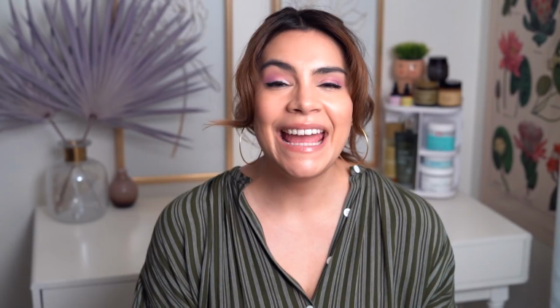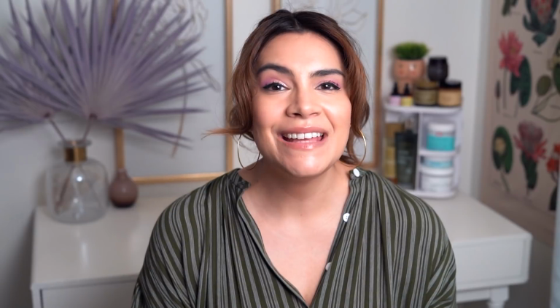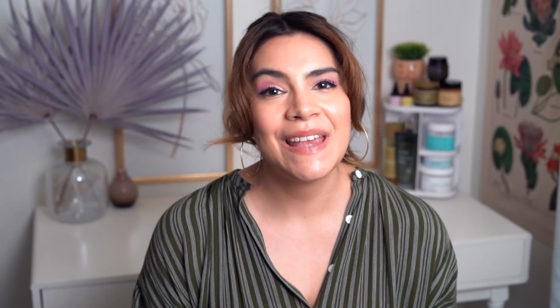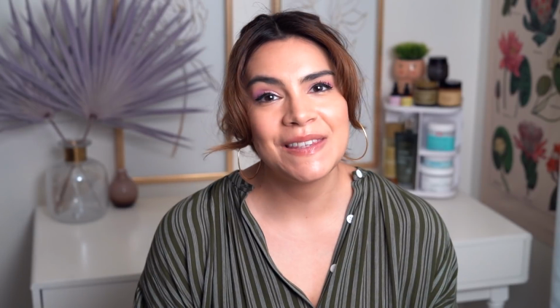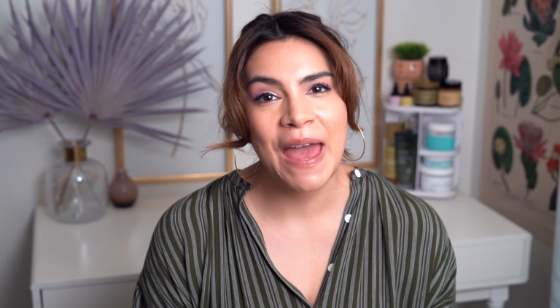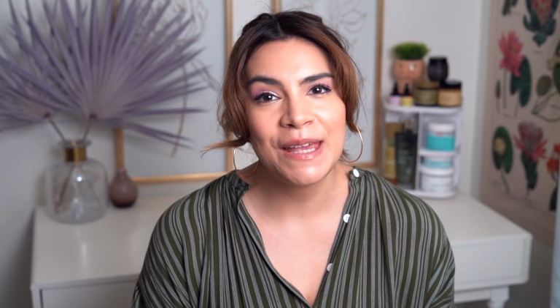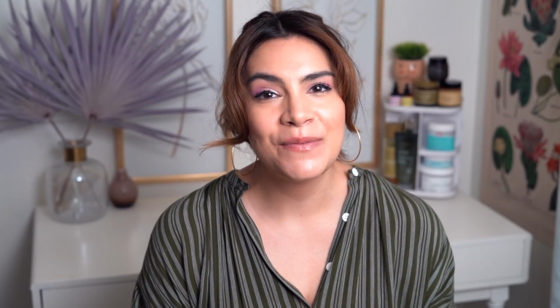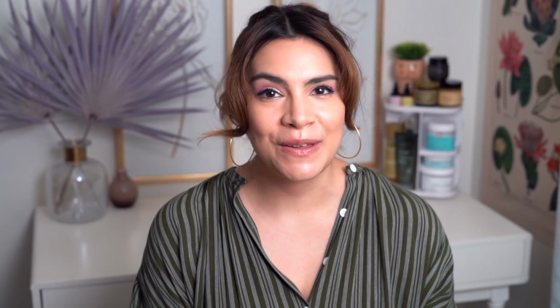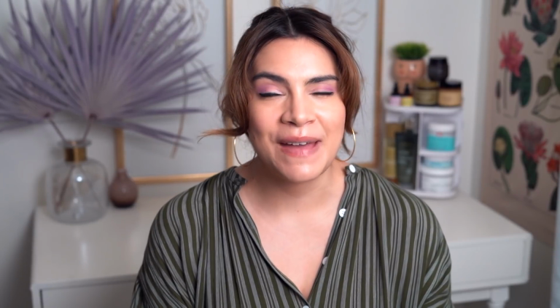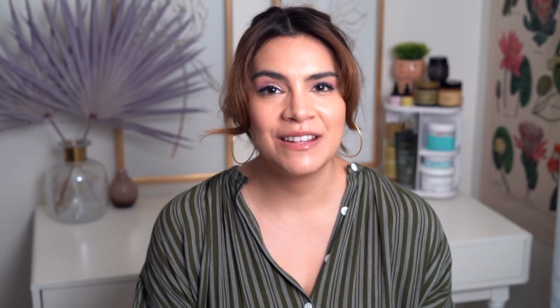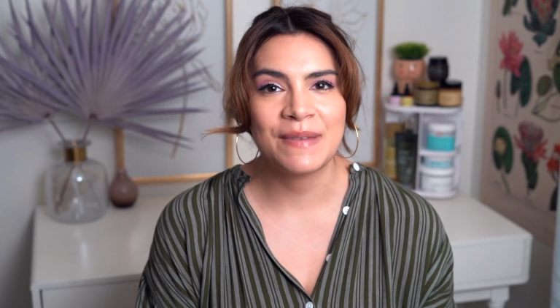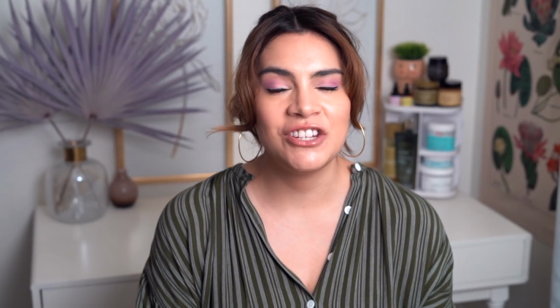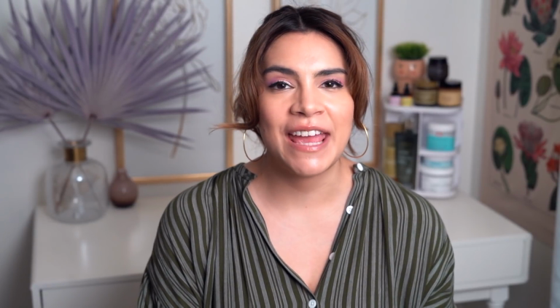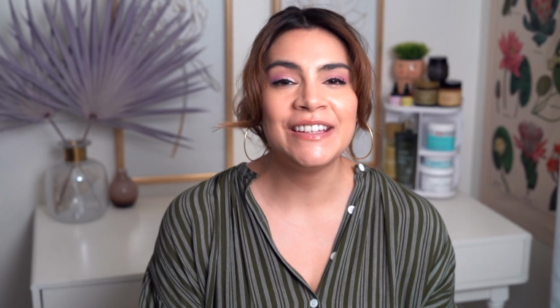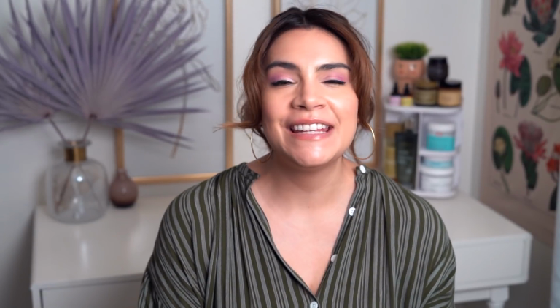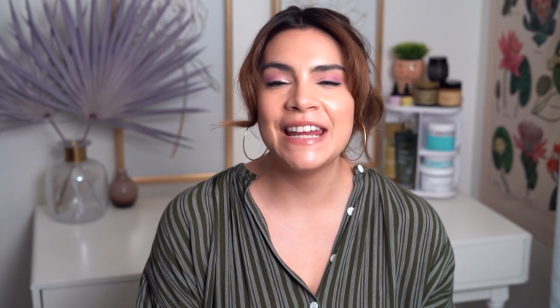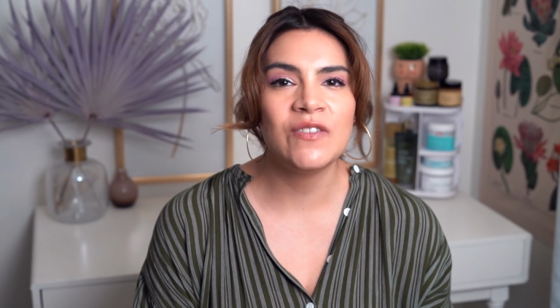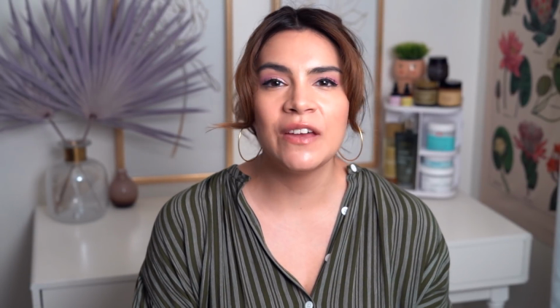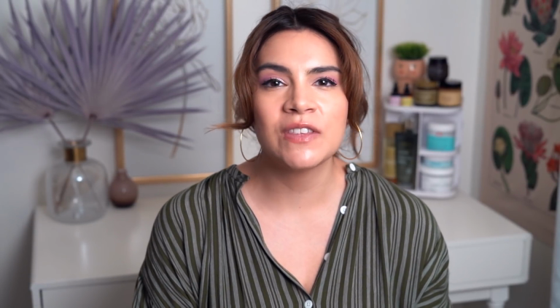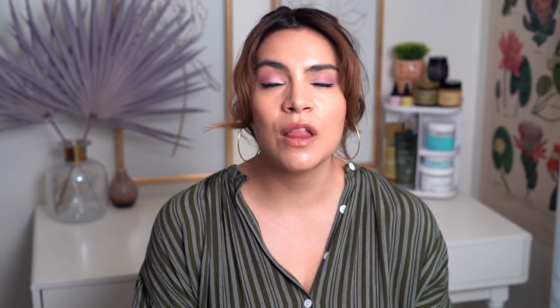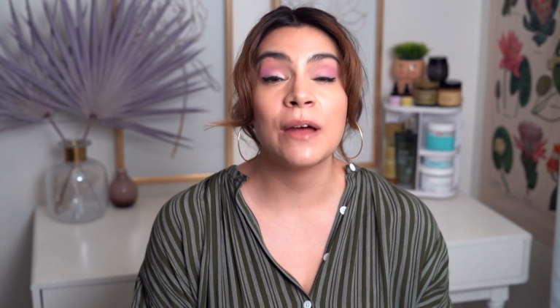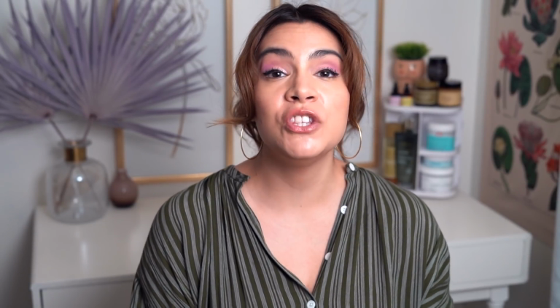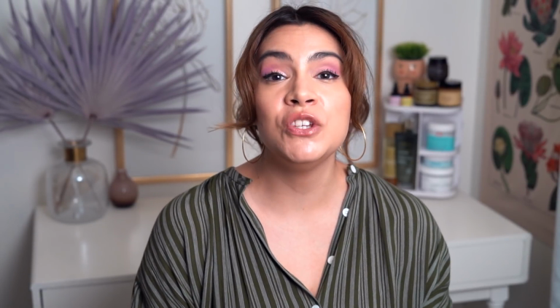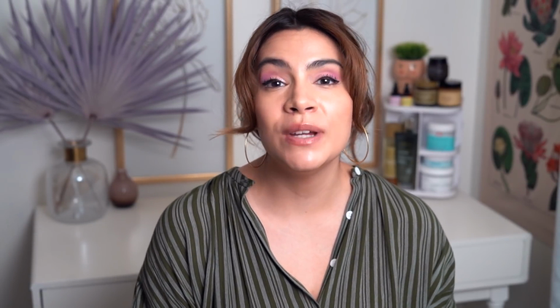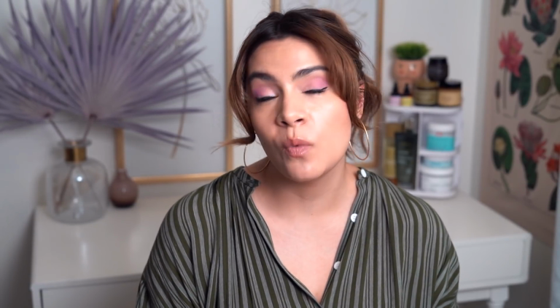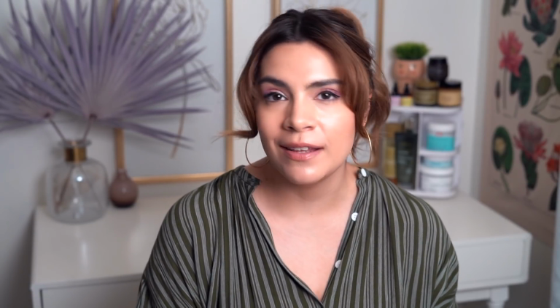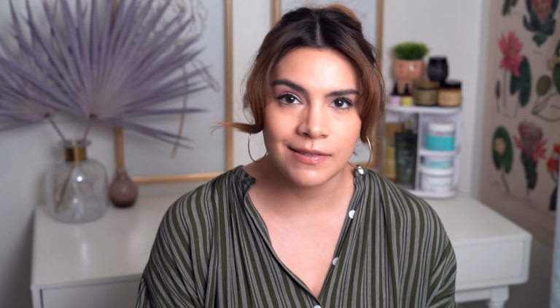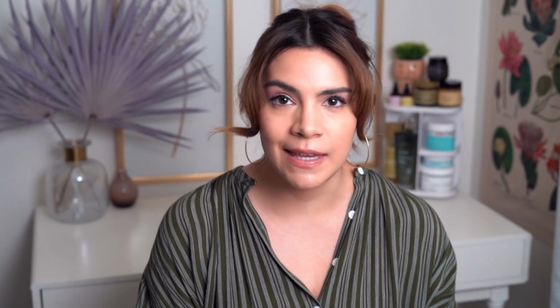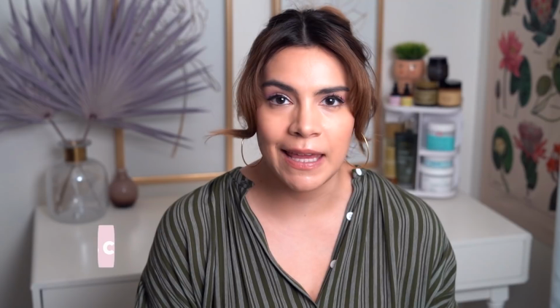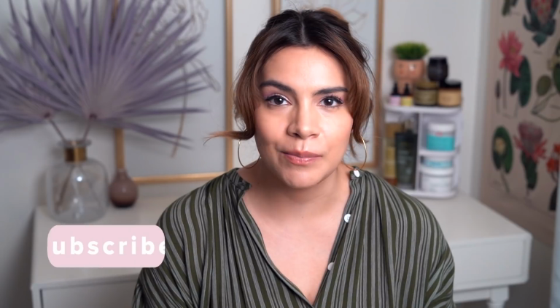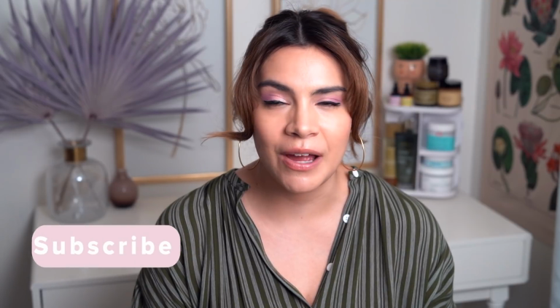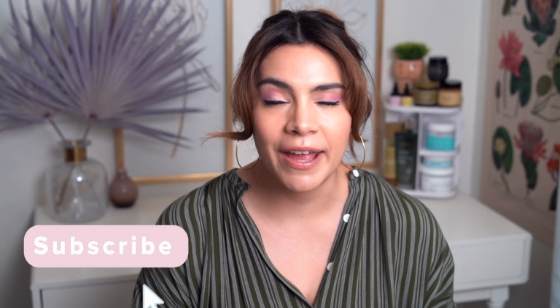Hey guys, it's Kelly. Welcome back to my channel and today's video is all about two-in-one skincare products.